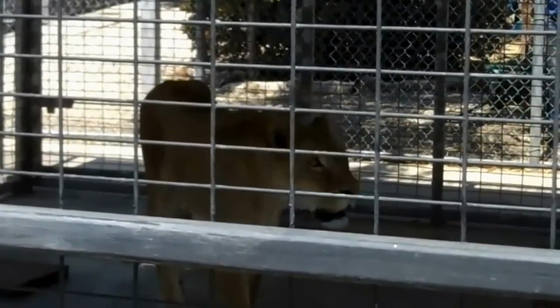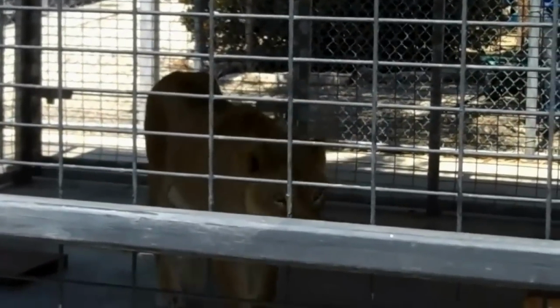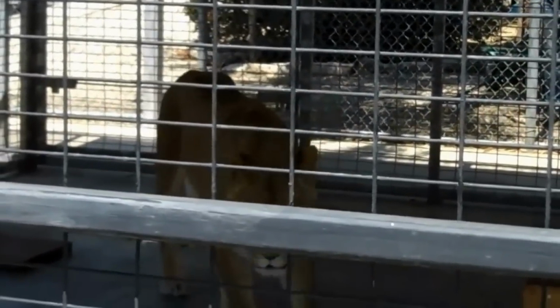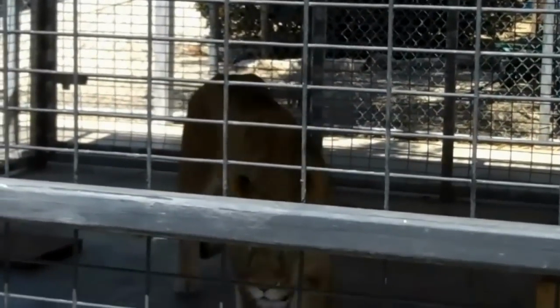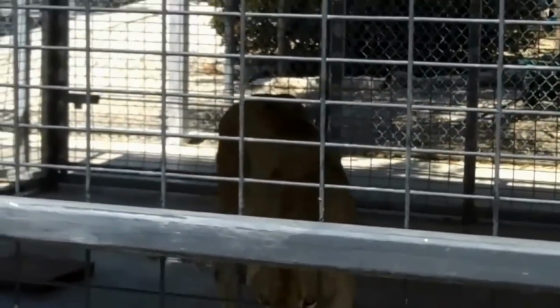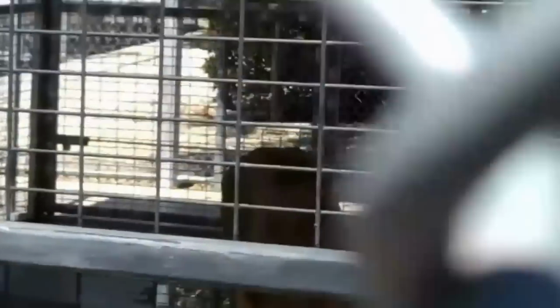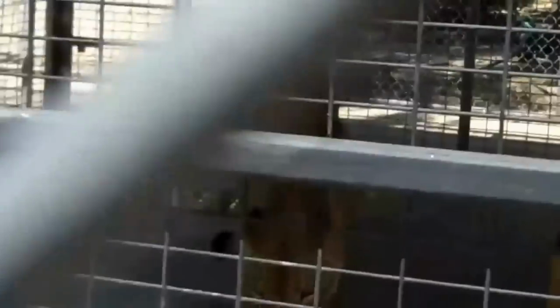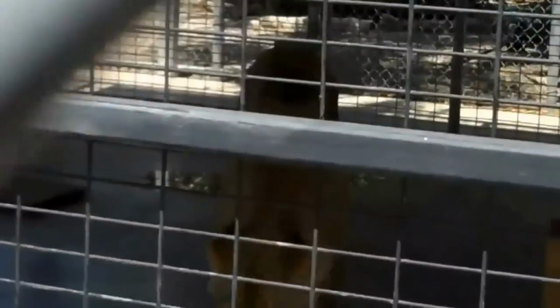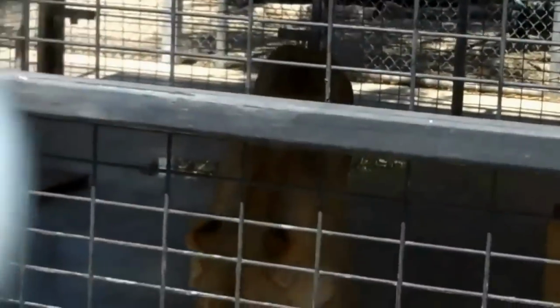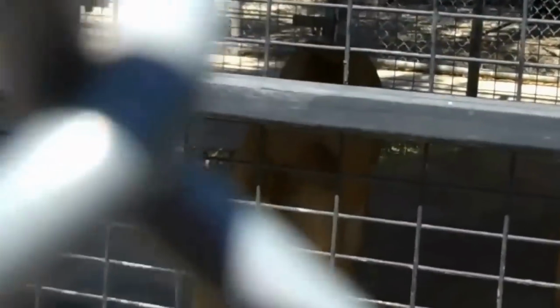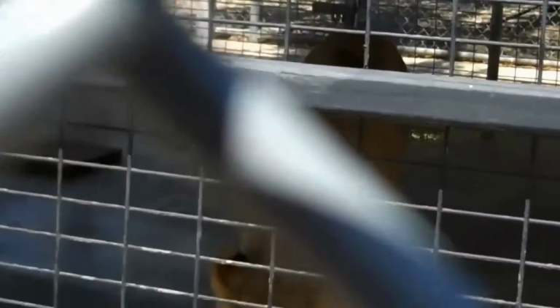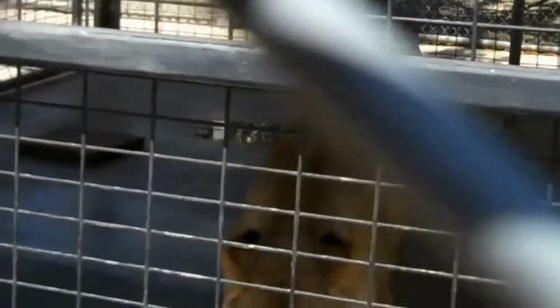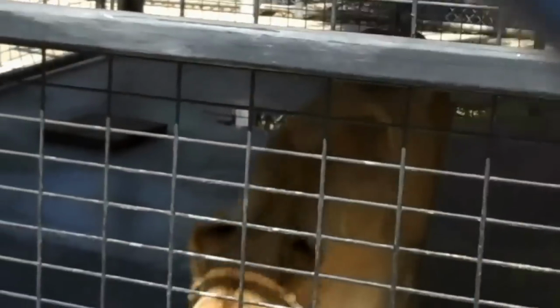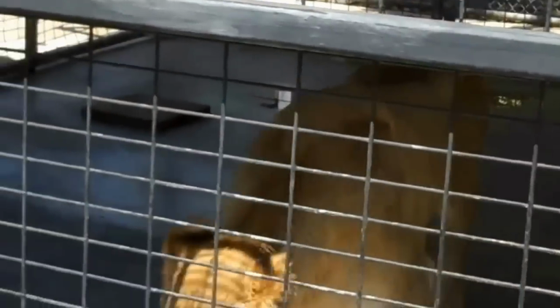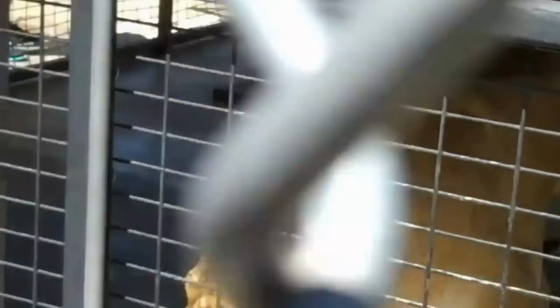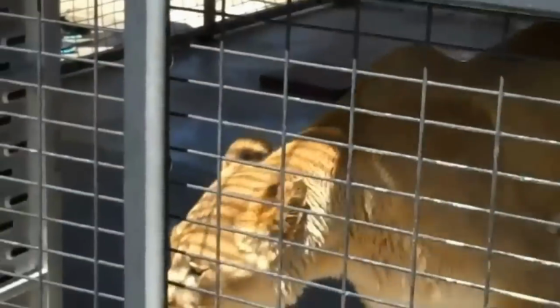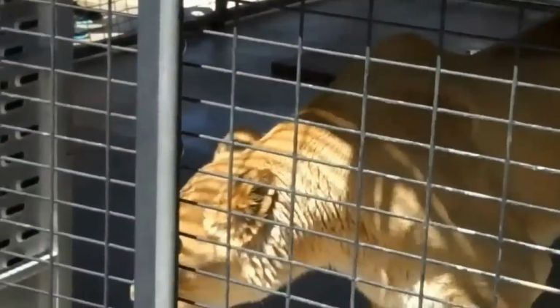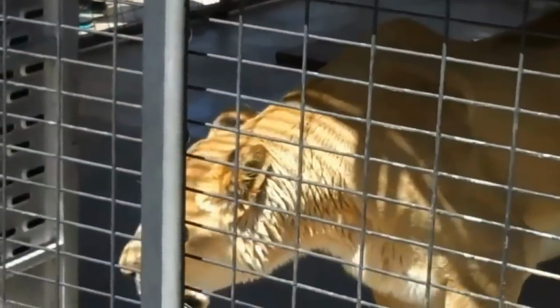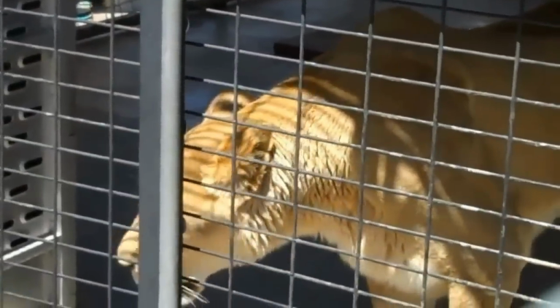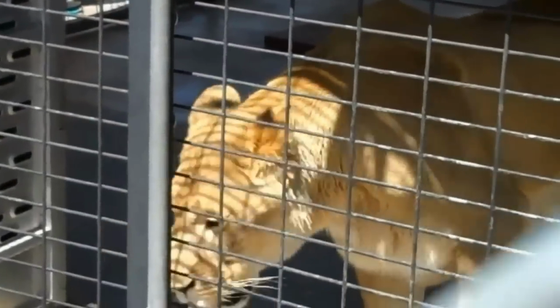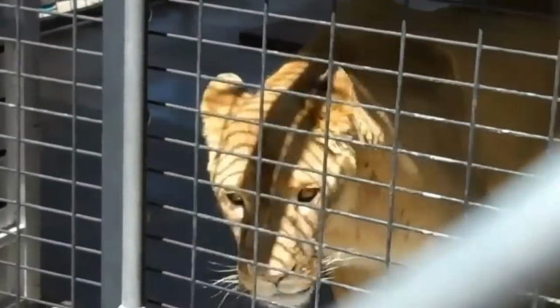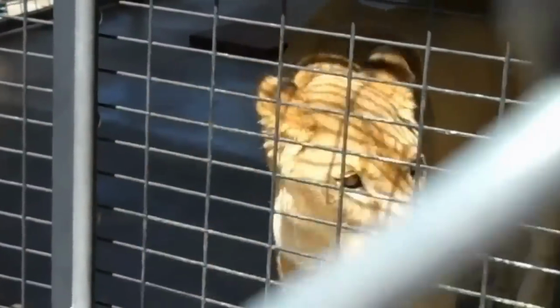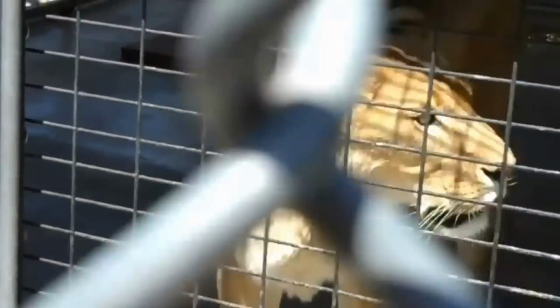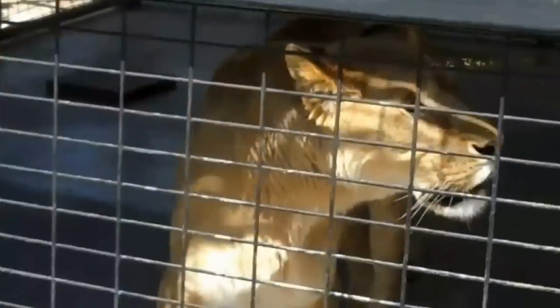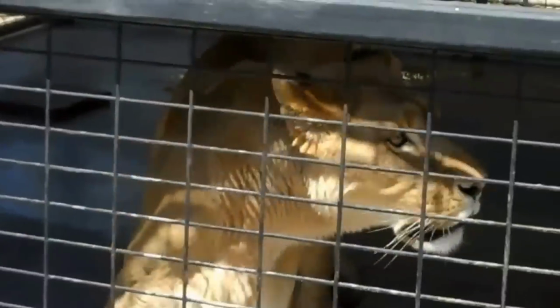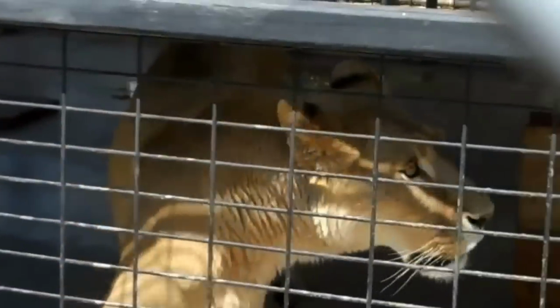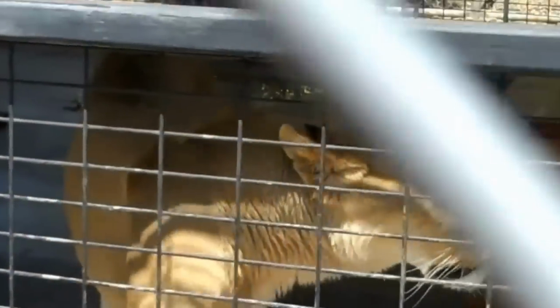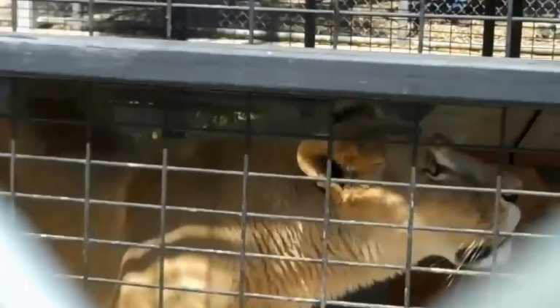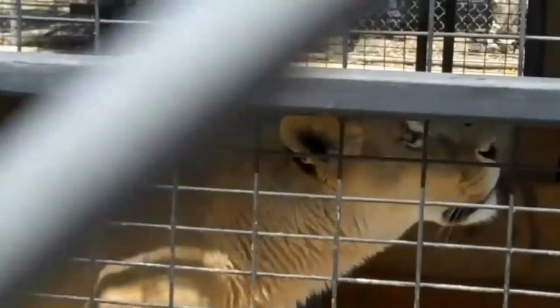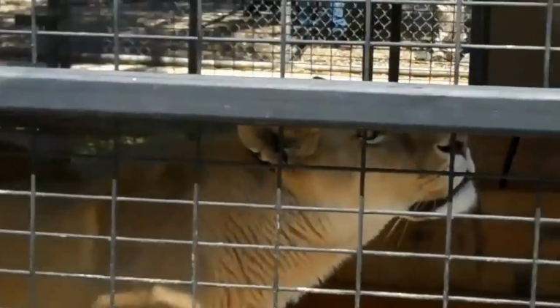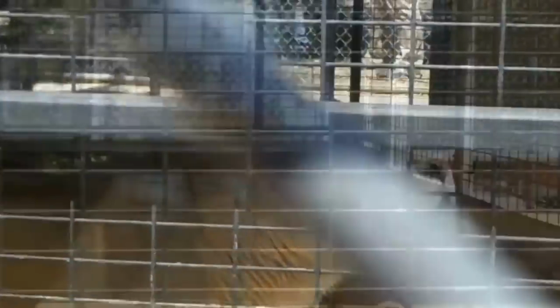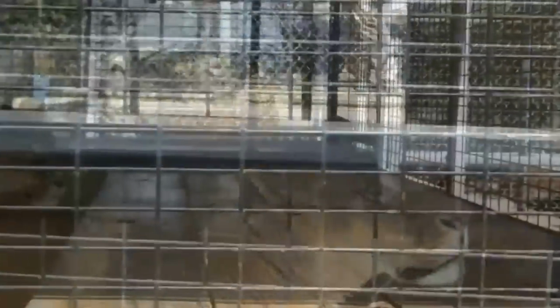He's going to go and get that meatball in a minute. He smells that meatball.